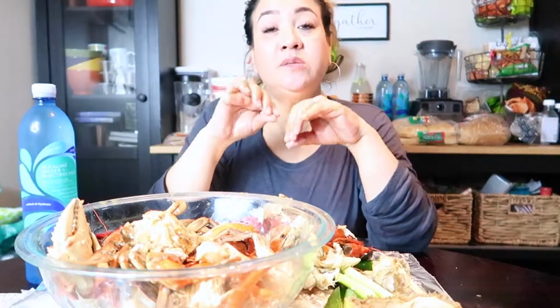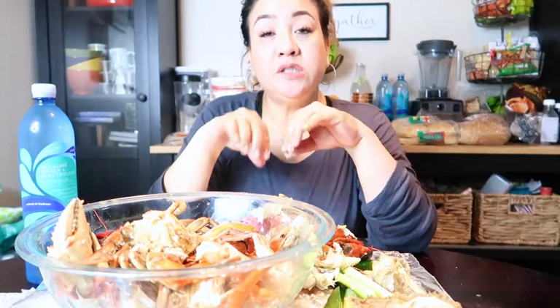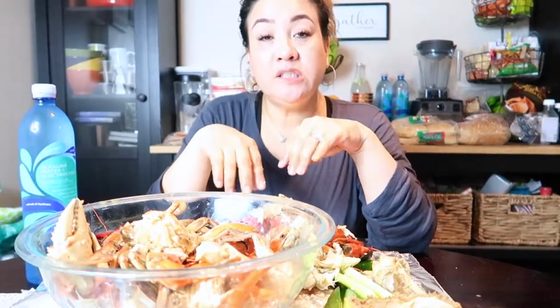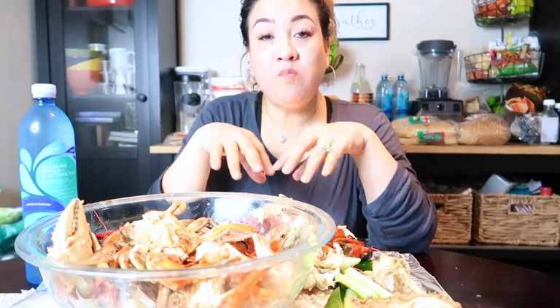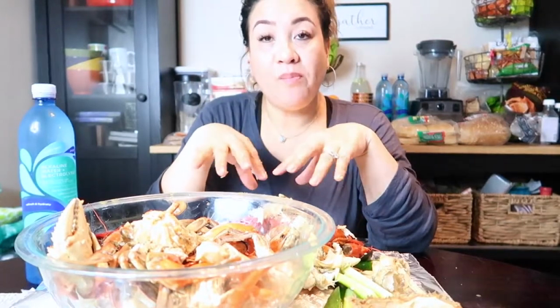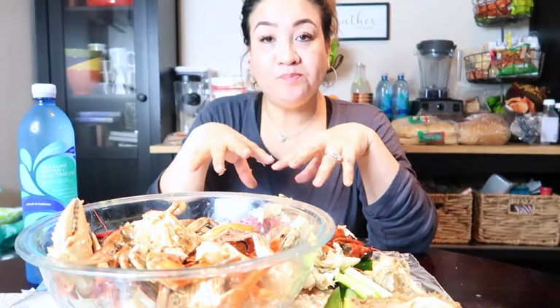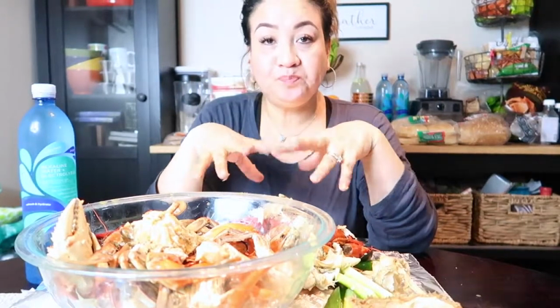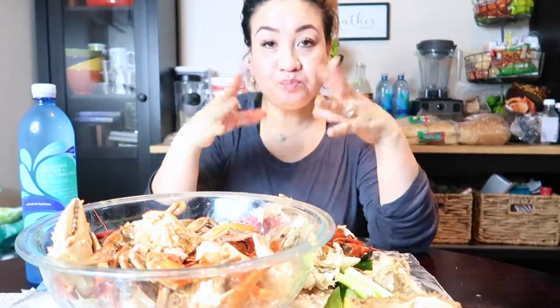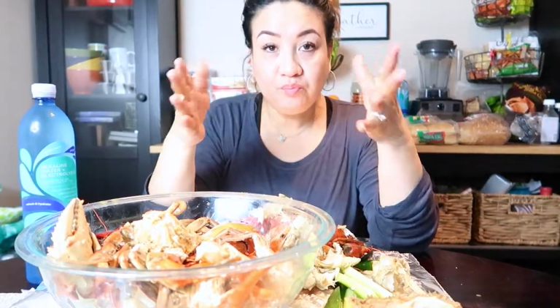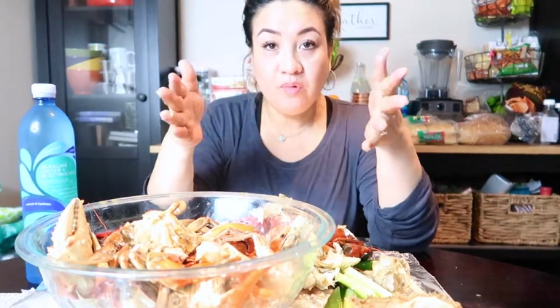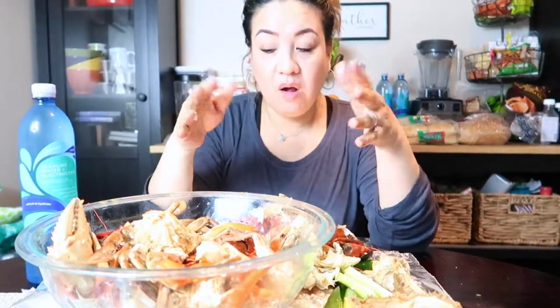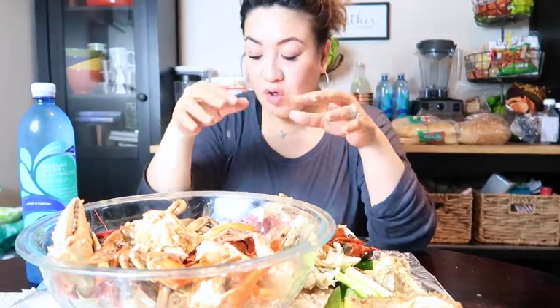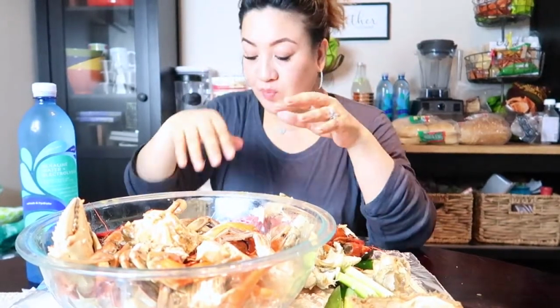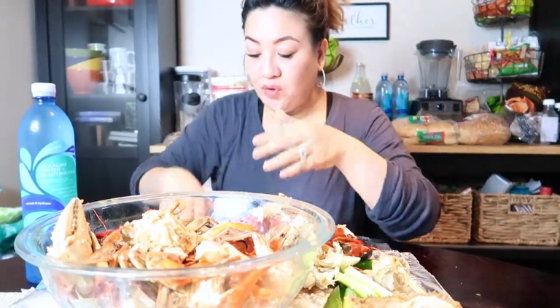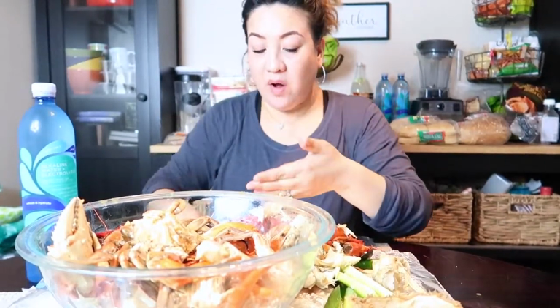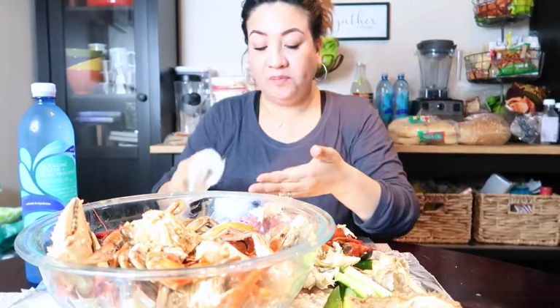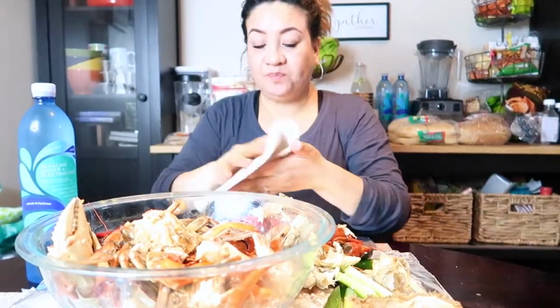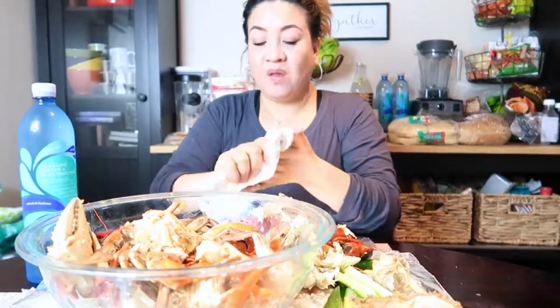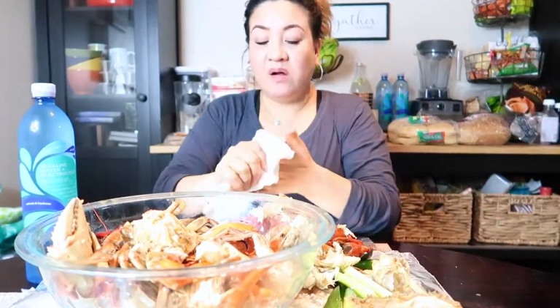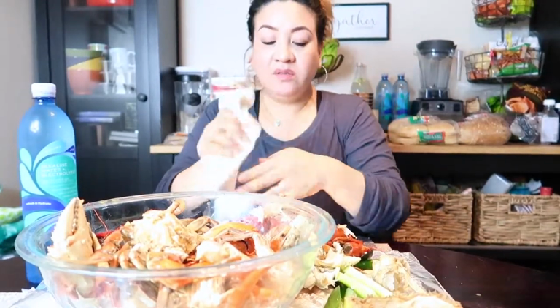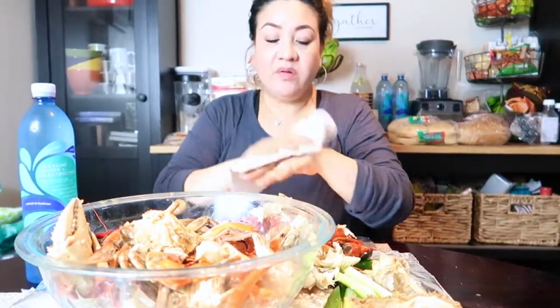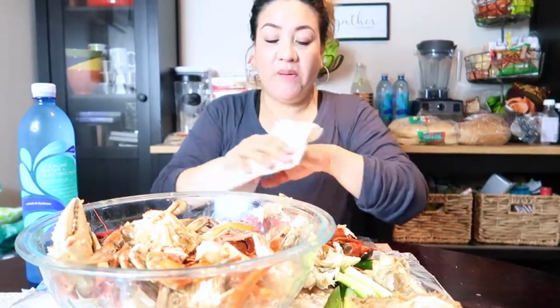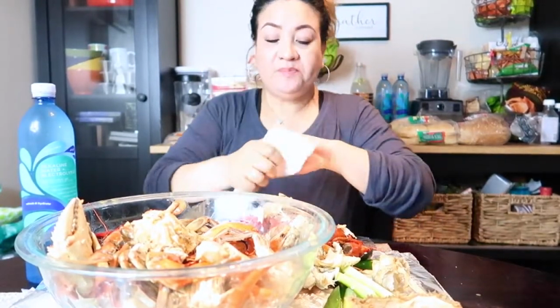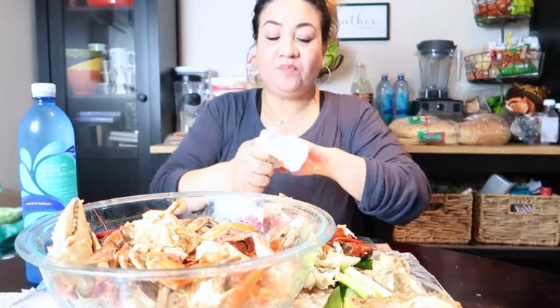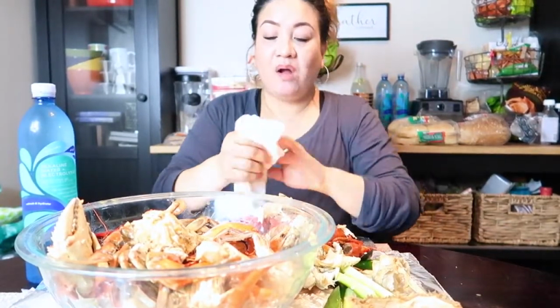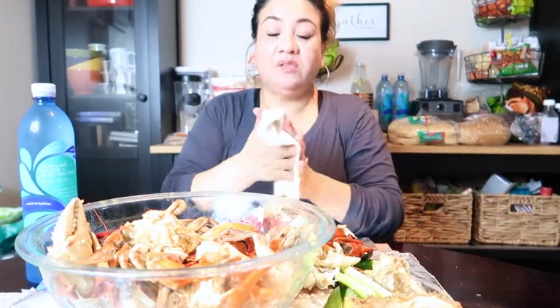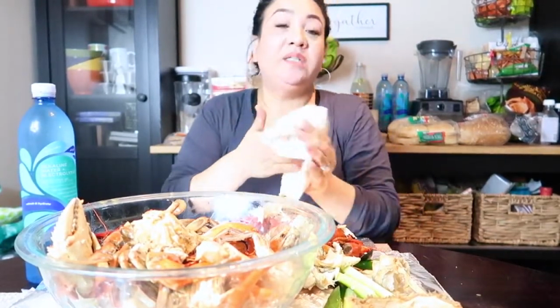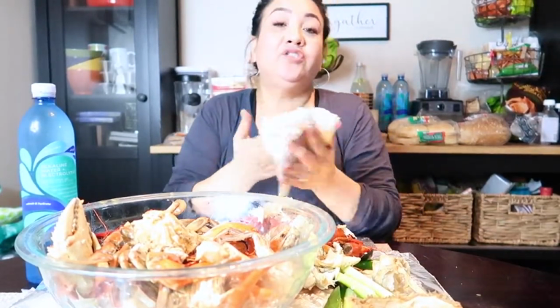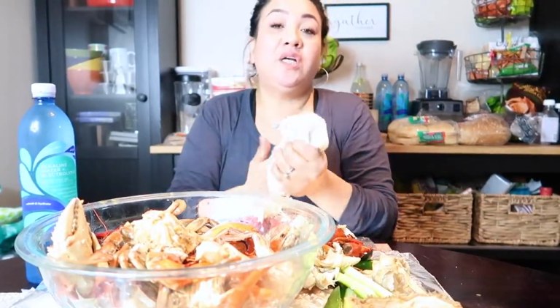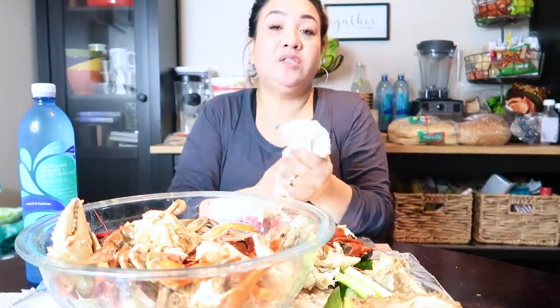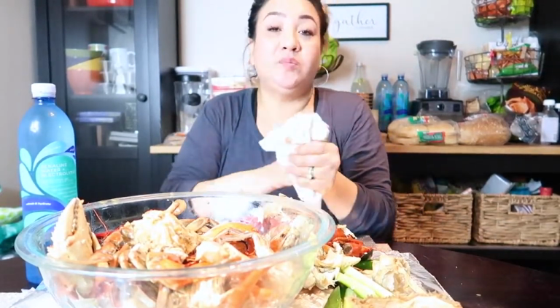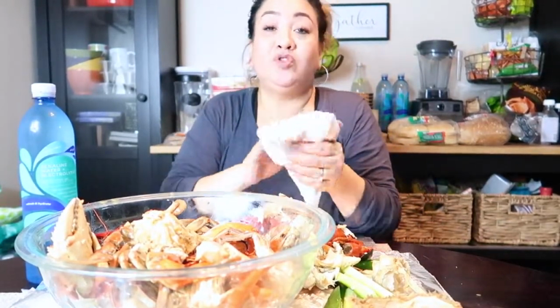Anyway, my name is Lynn. I hope you like this channel — subscribe.